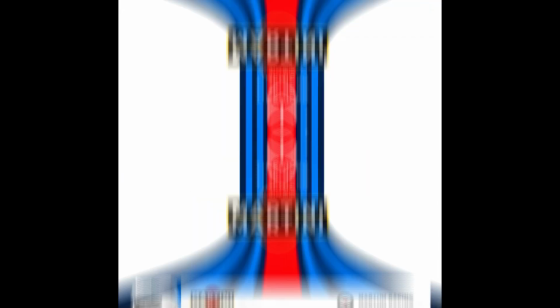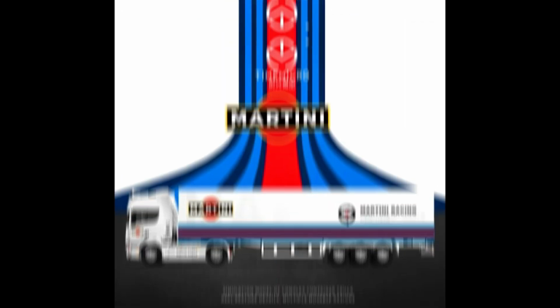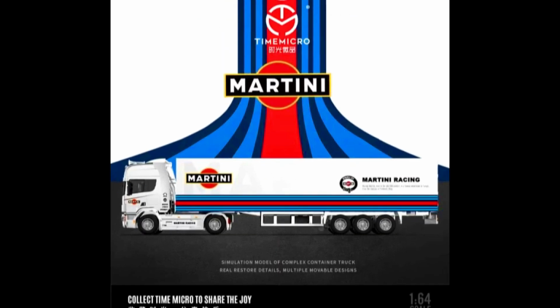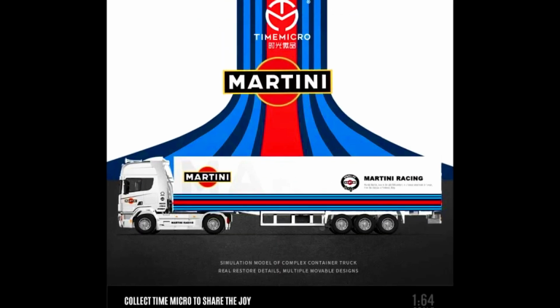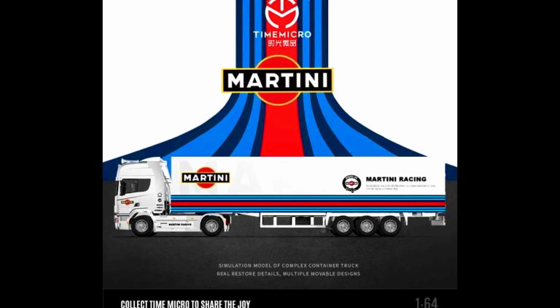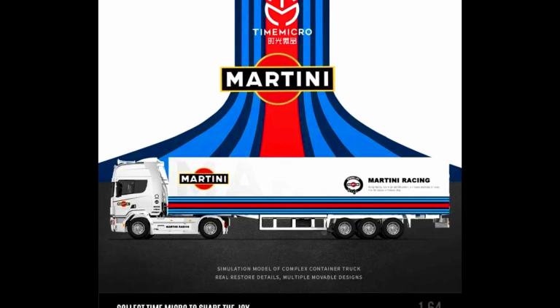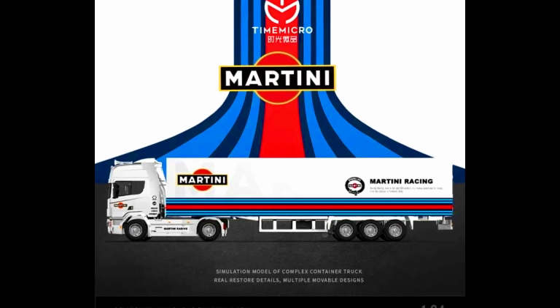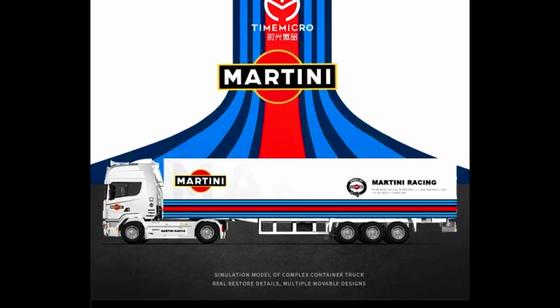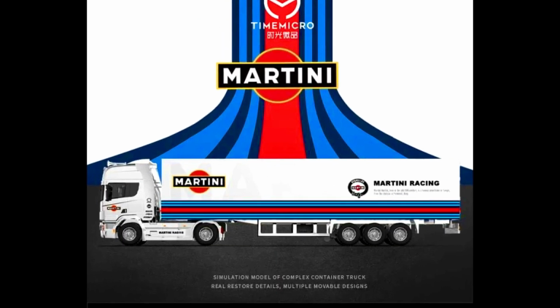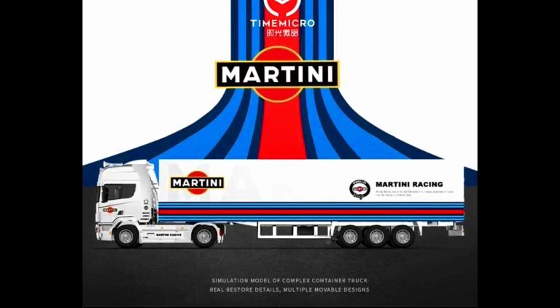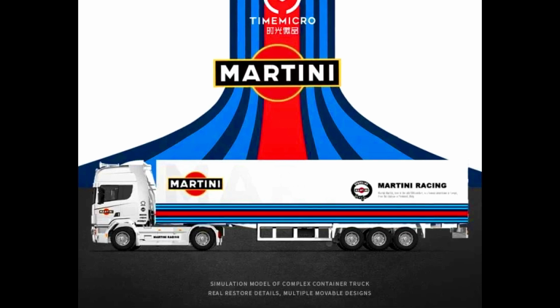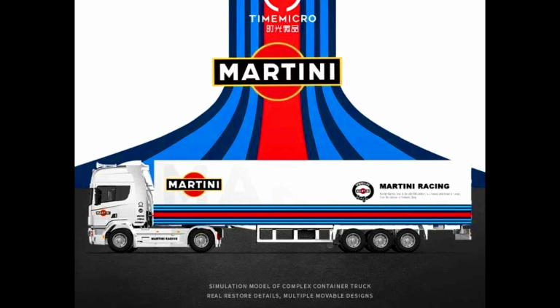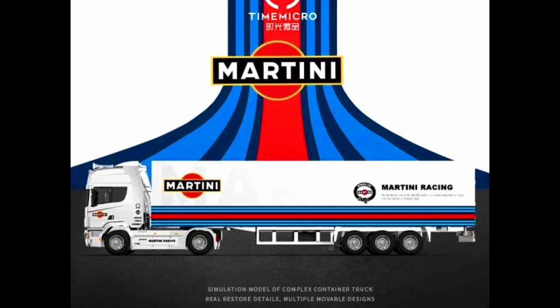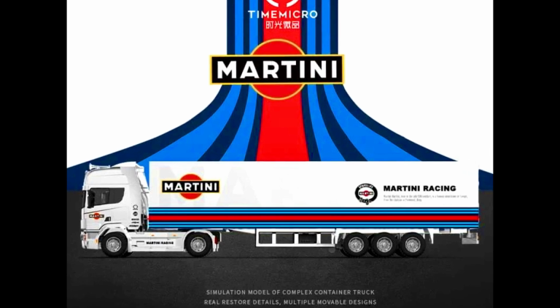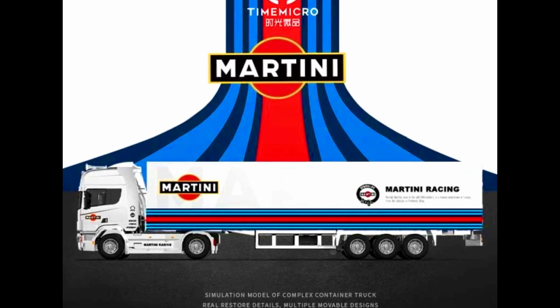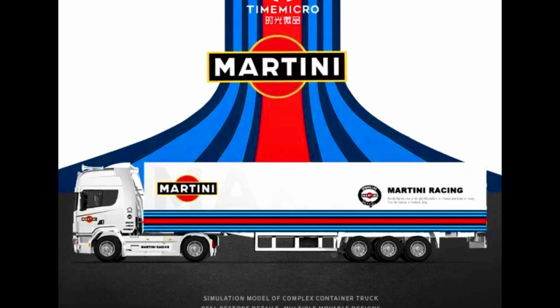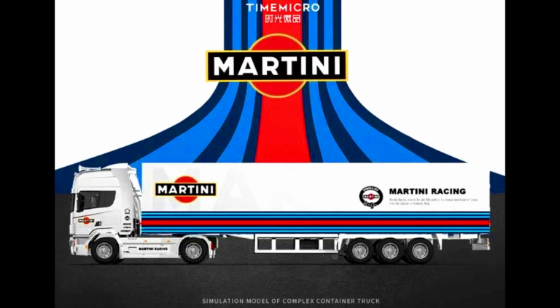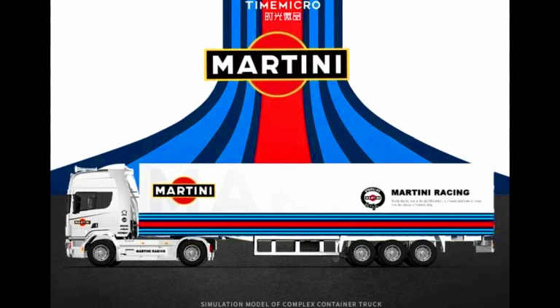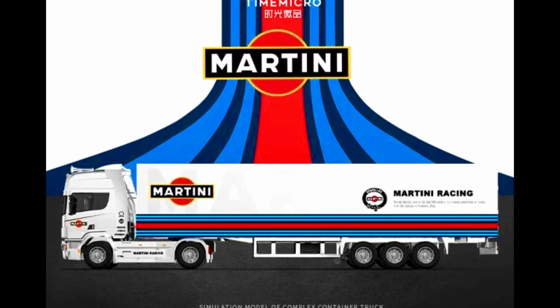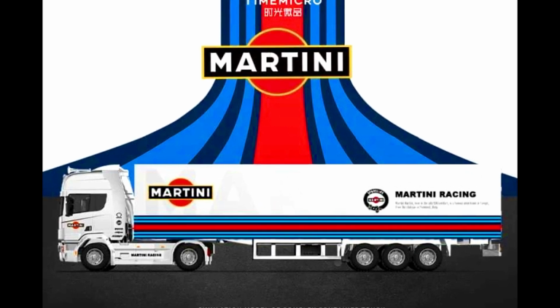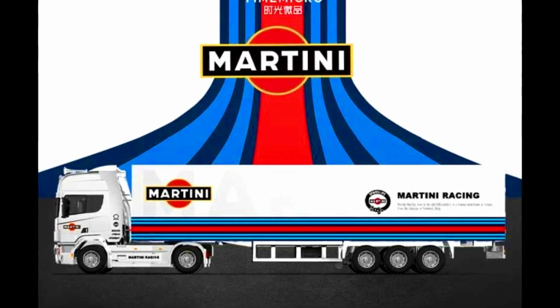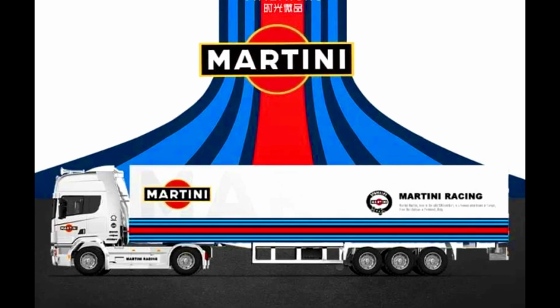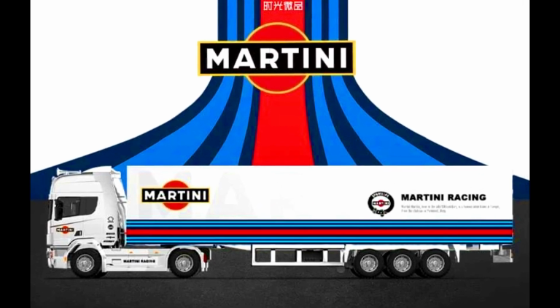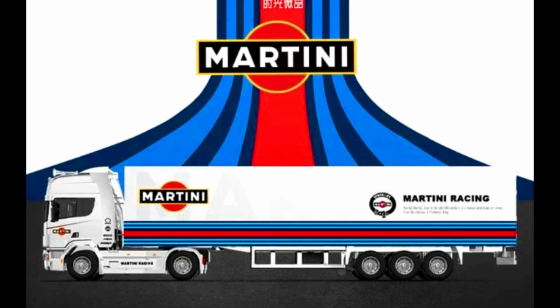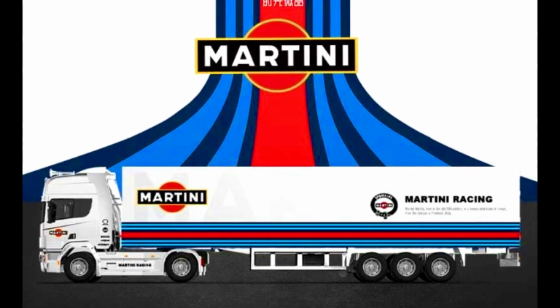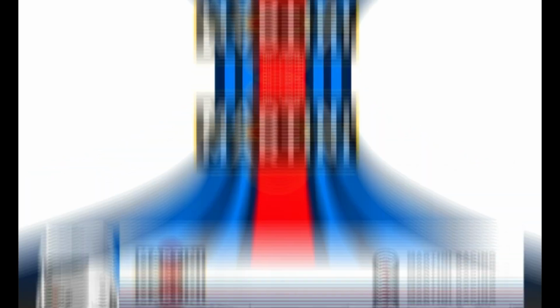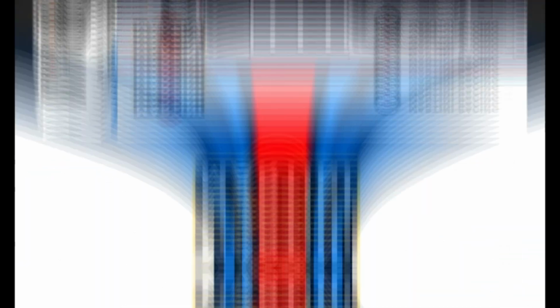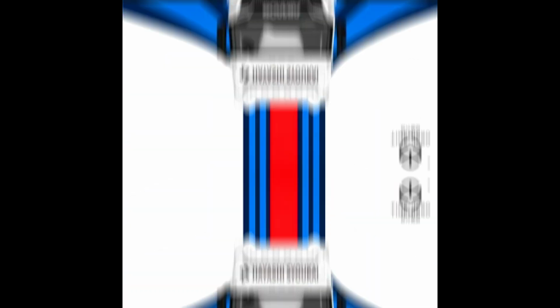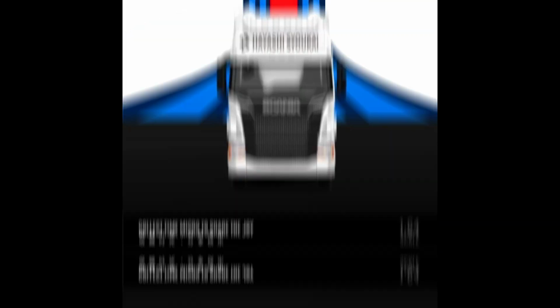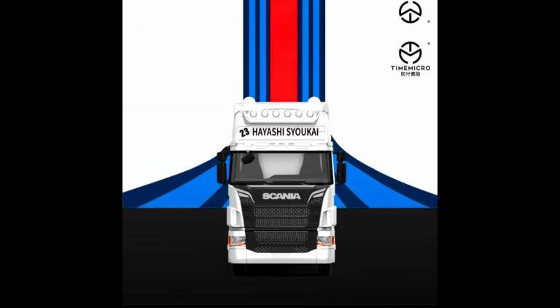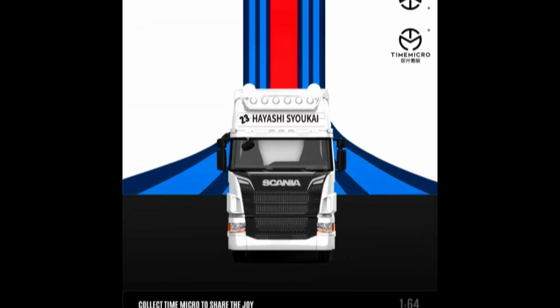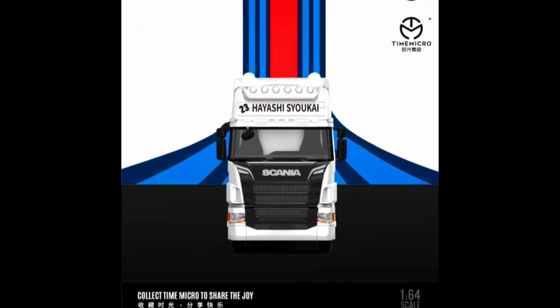Another model by Time Micro: a Scania 720S Container Truck in a Martini color.